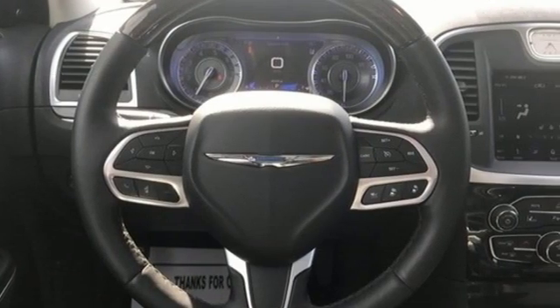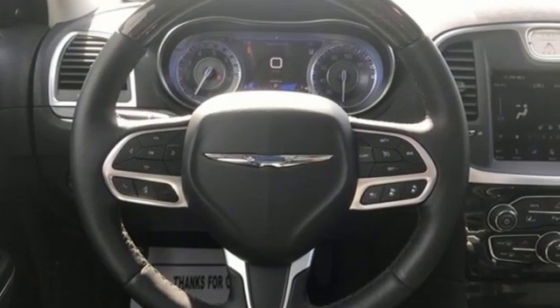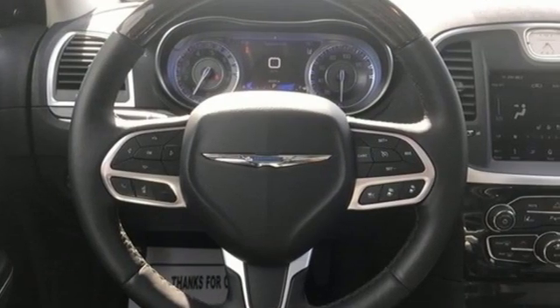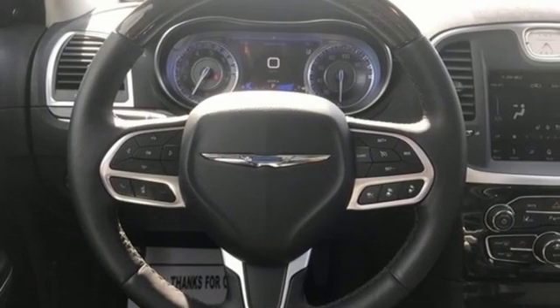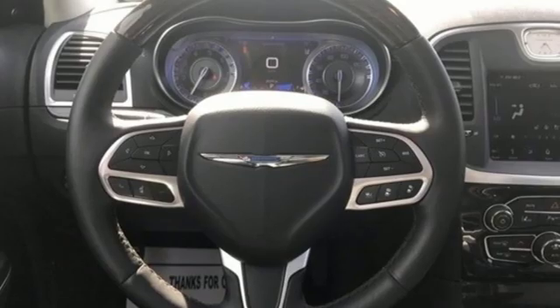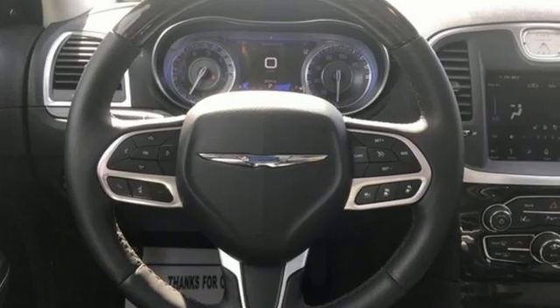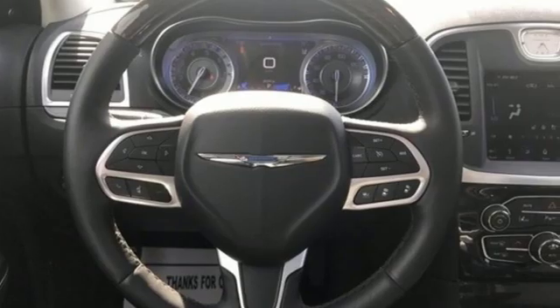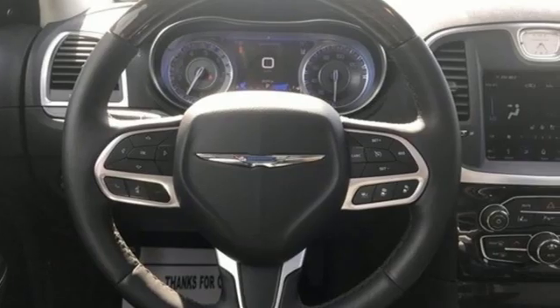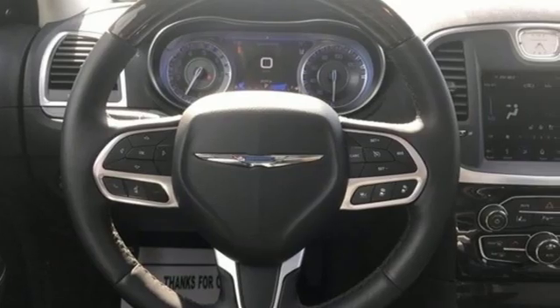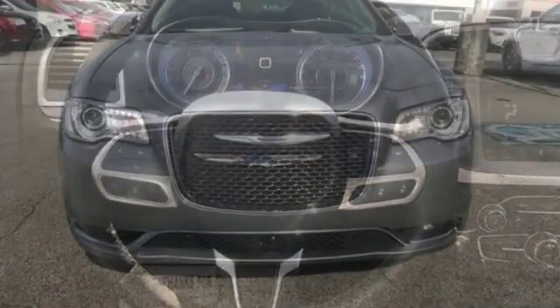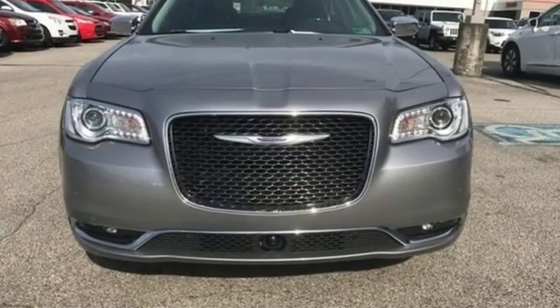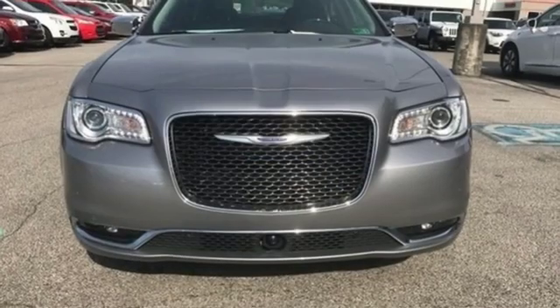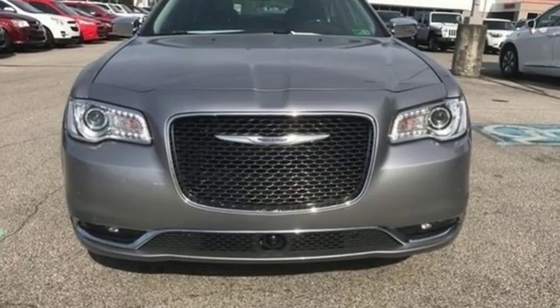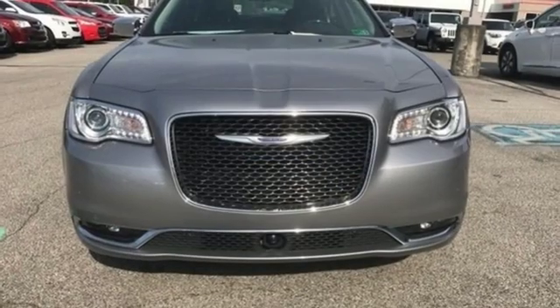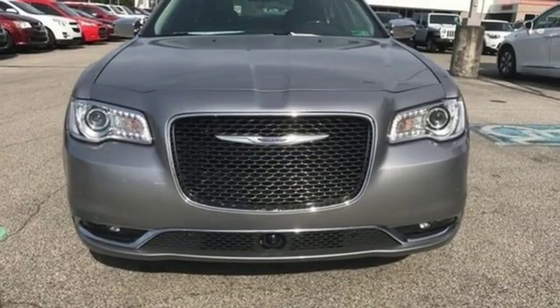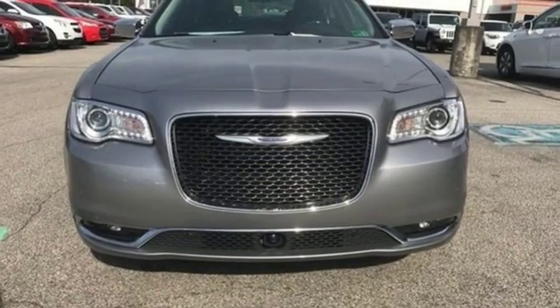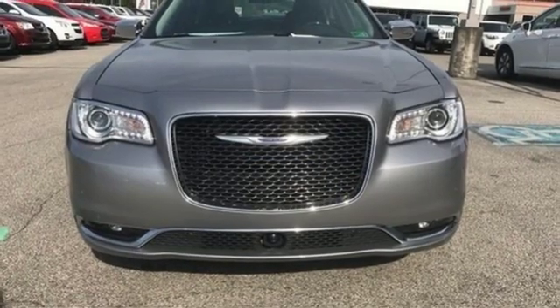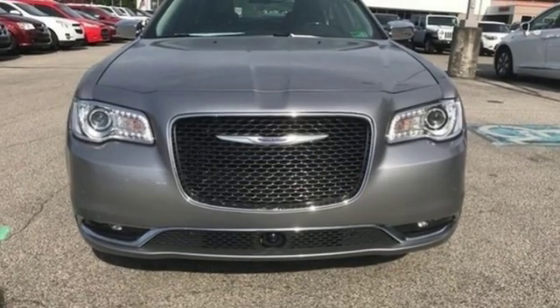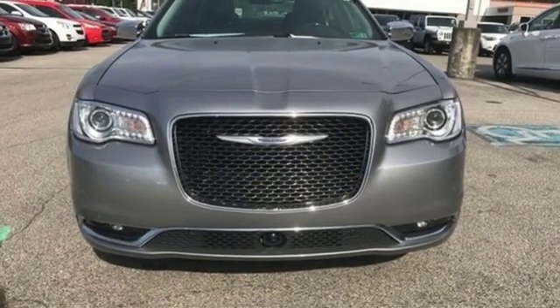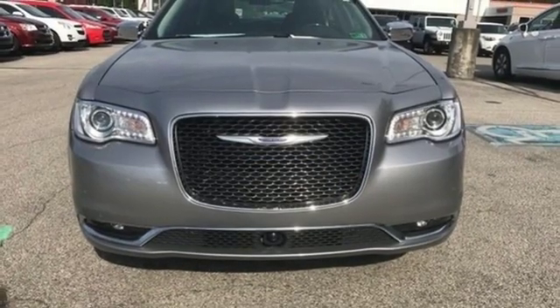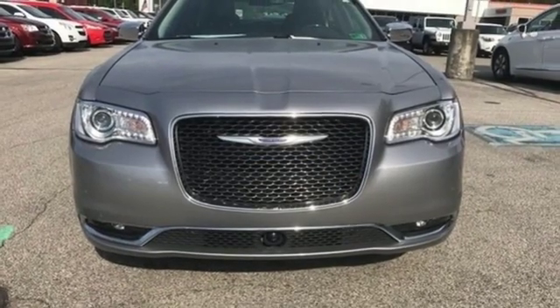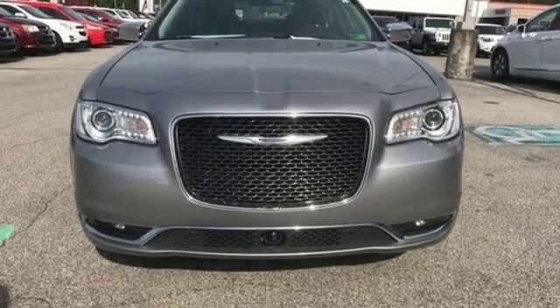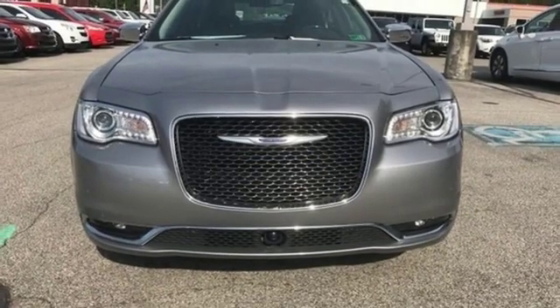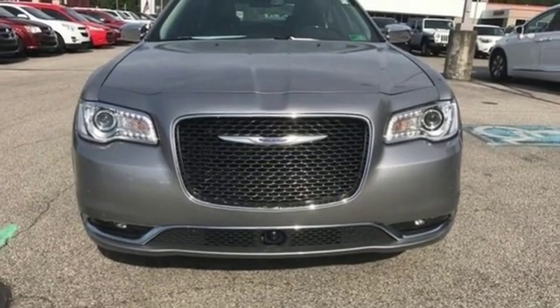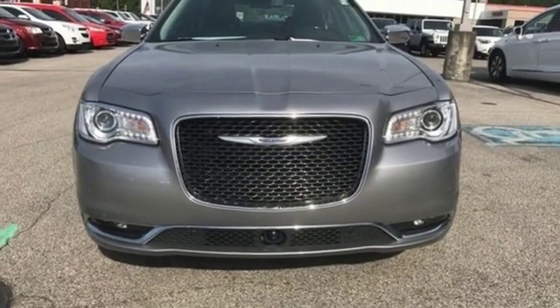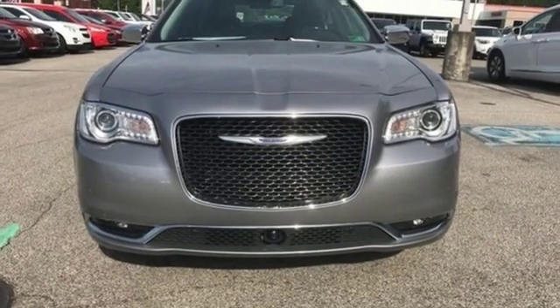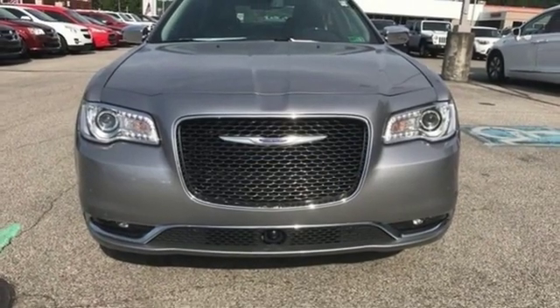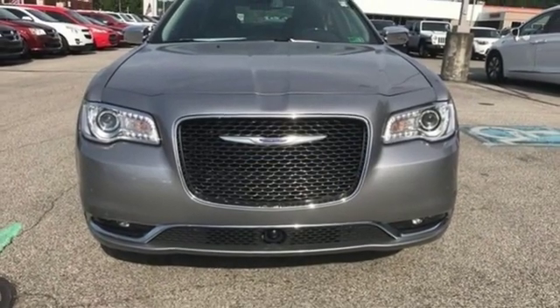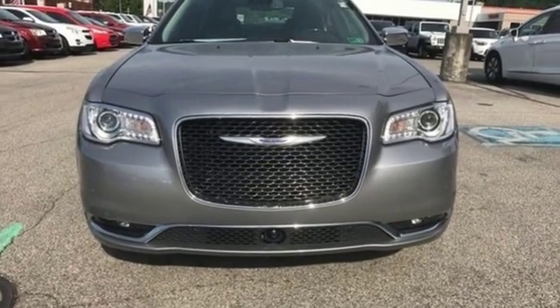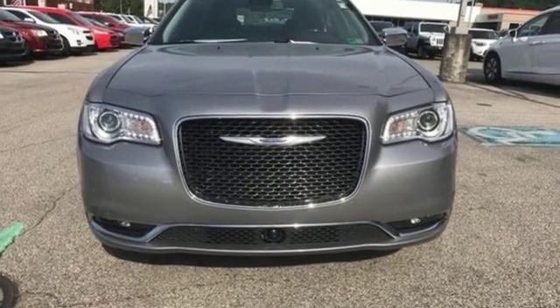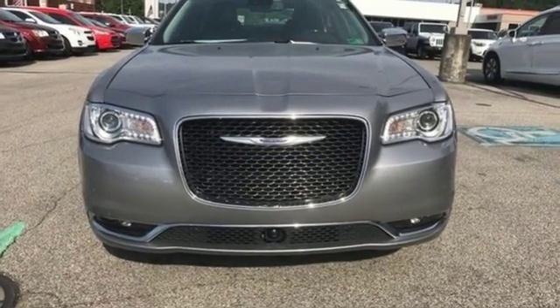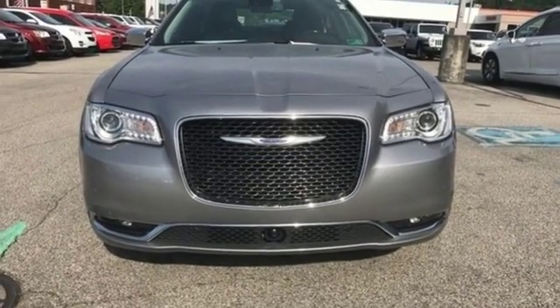Get into a Chrysler and let's do great things together. You'll never know till you try. Test drive it today.